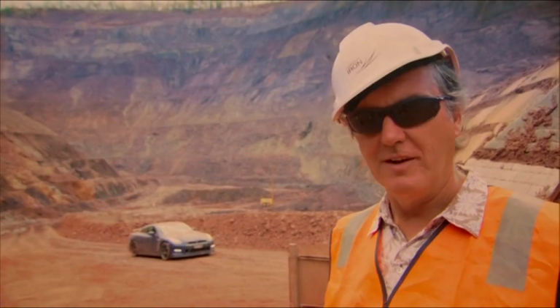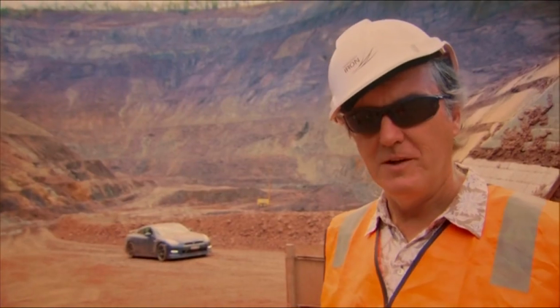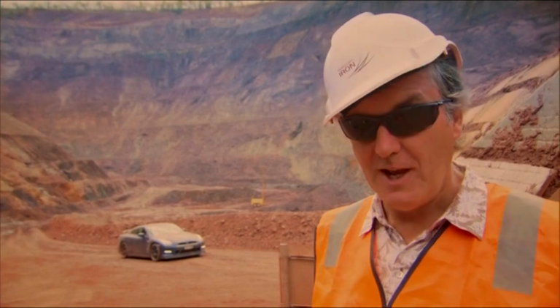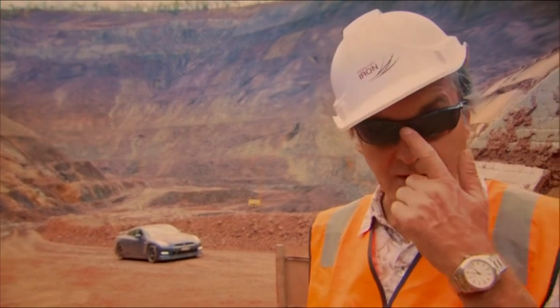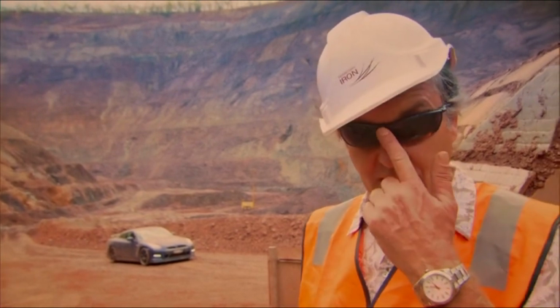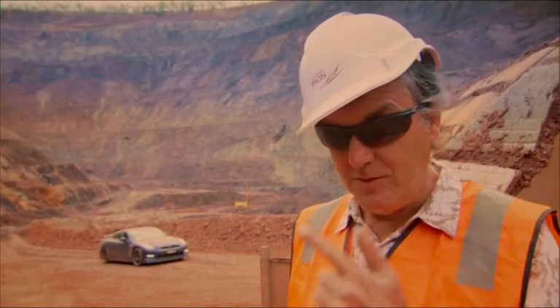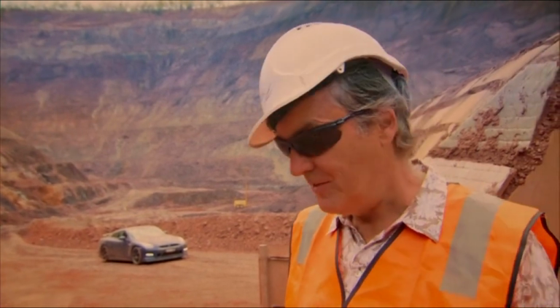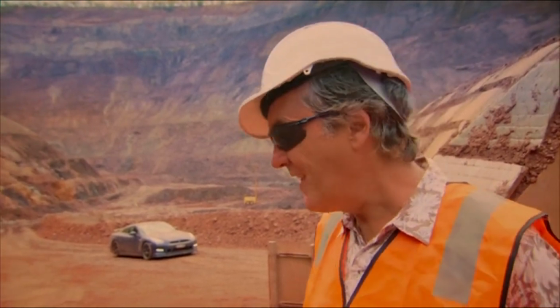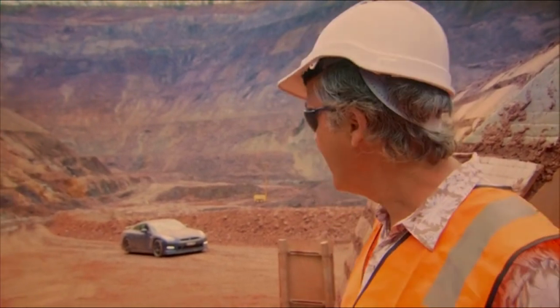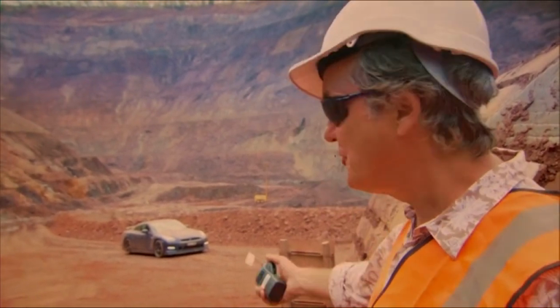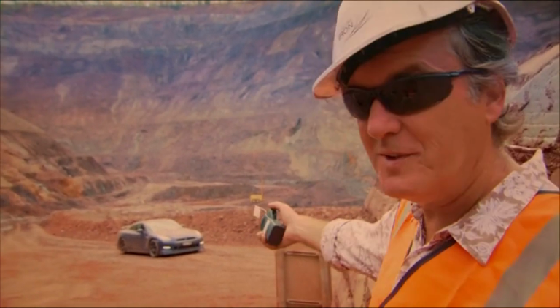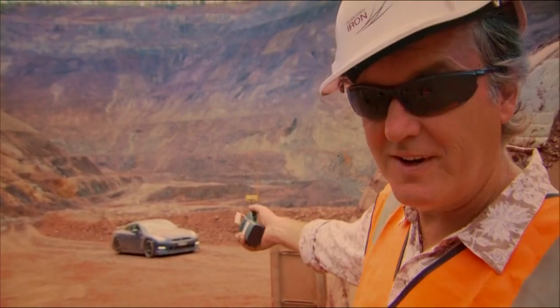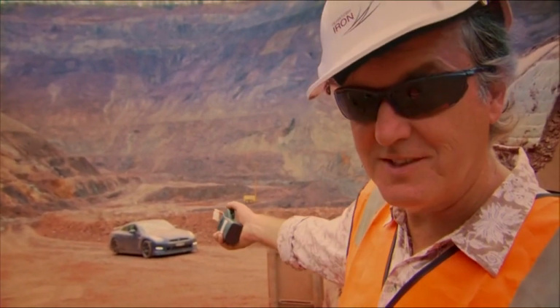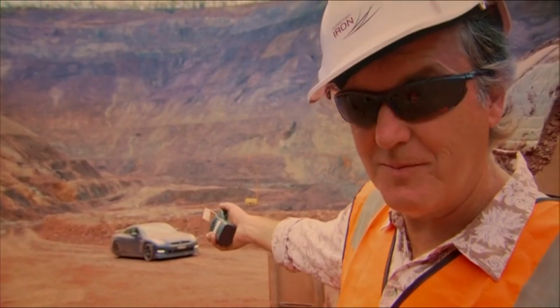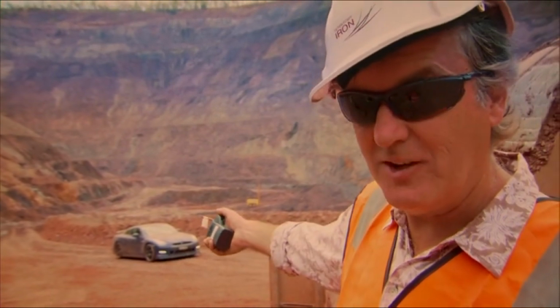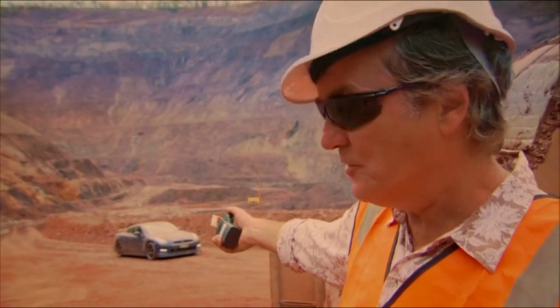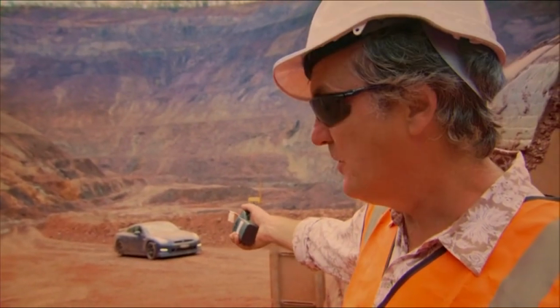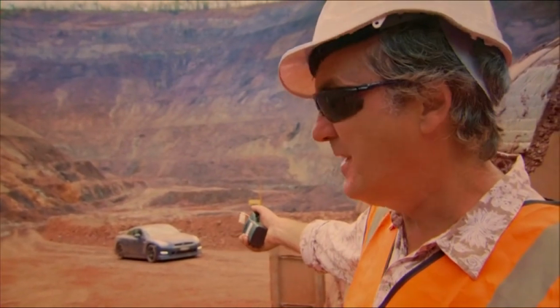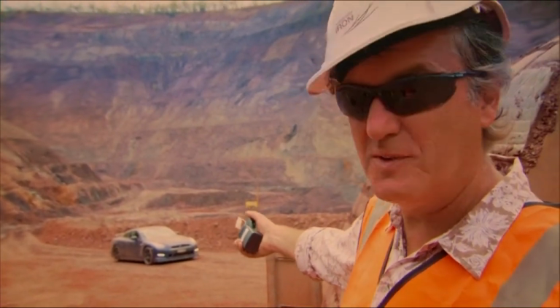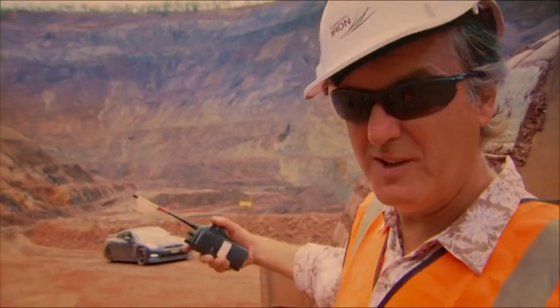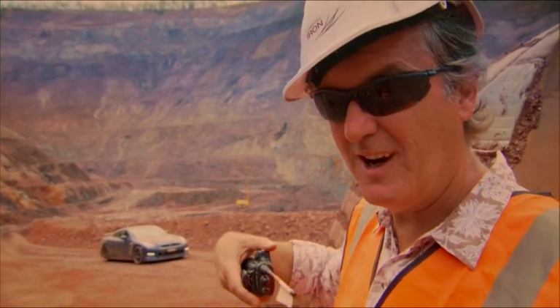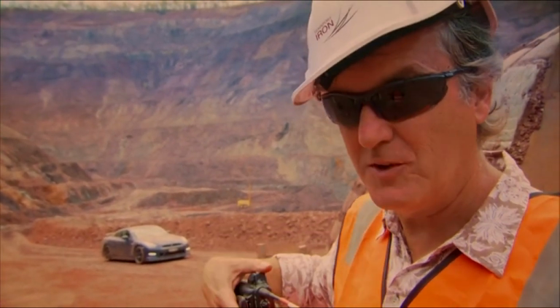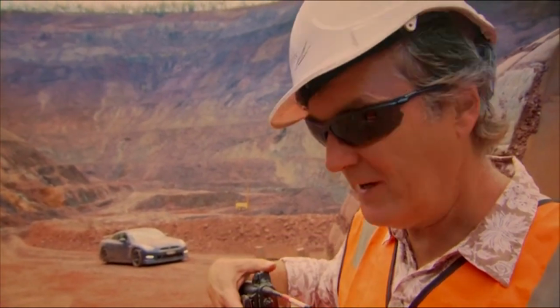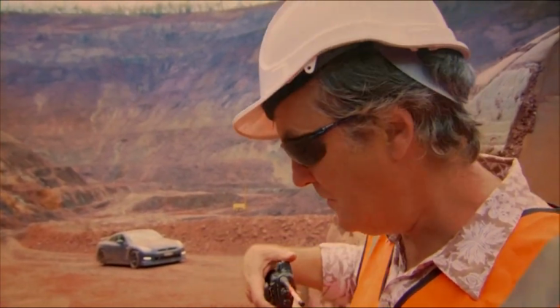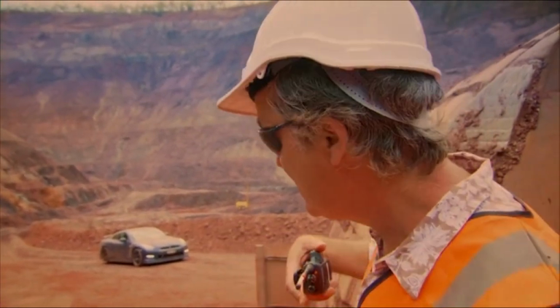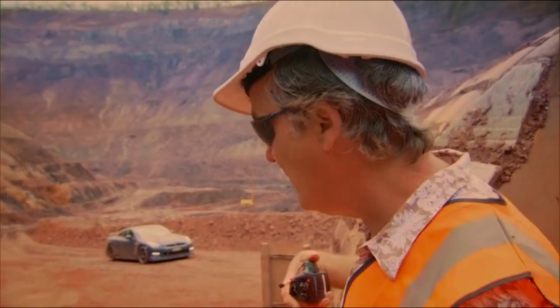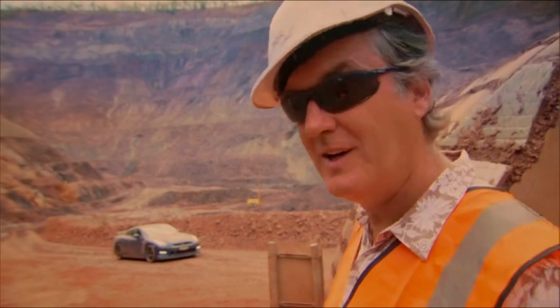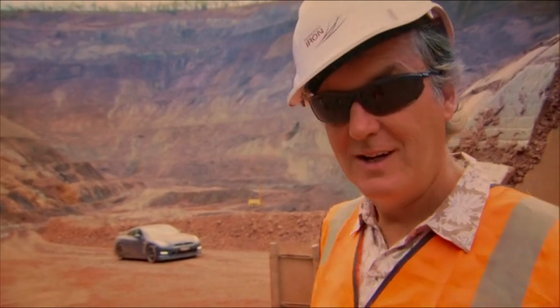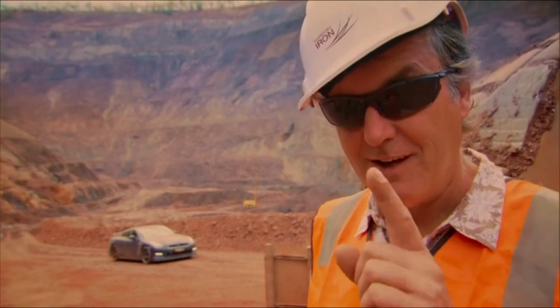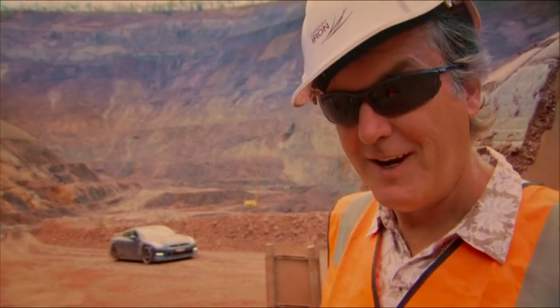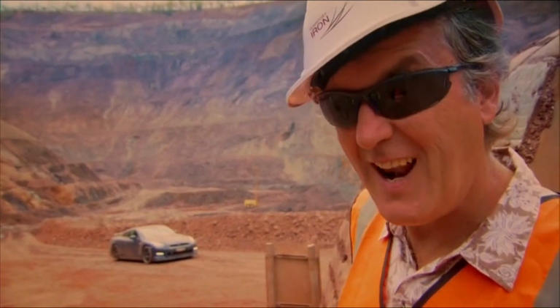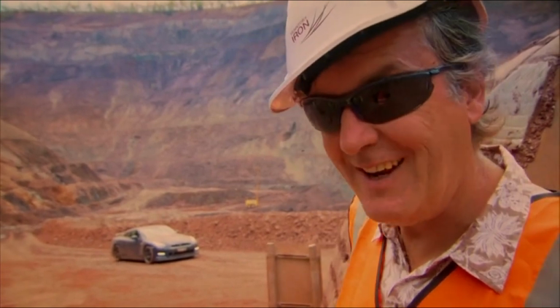Right, viewers, now we're alone. That car should be the fastest up that course, but with the best will in the world, I'm not going to be. So I've got a plan.